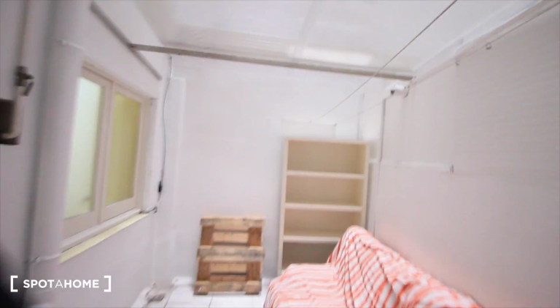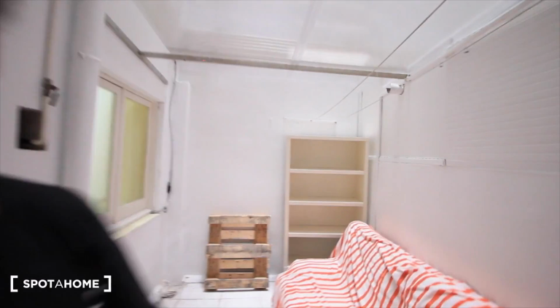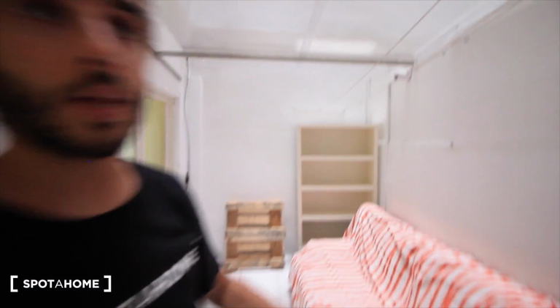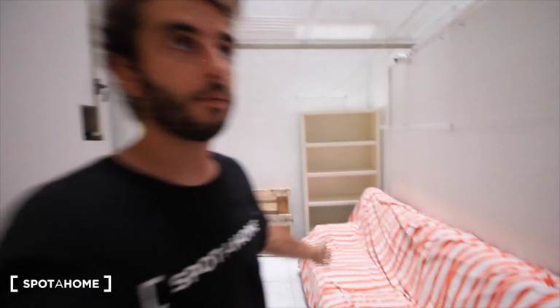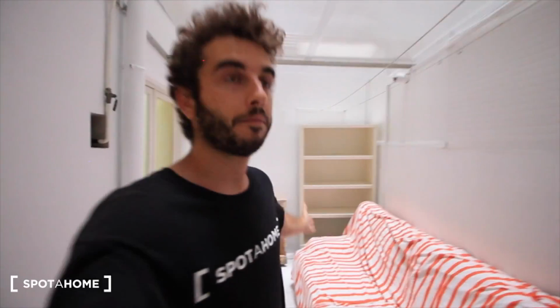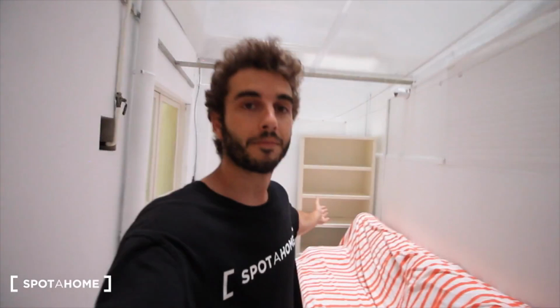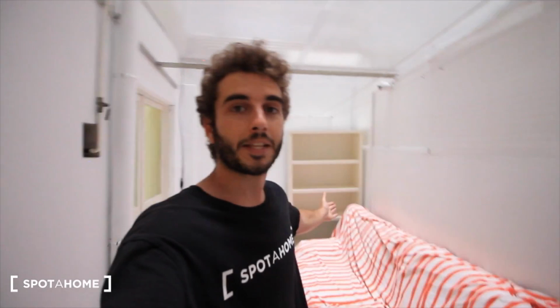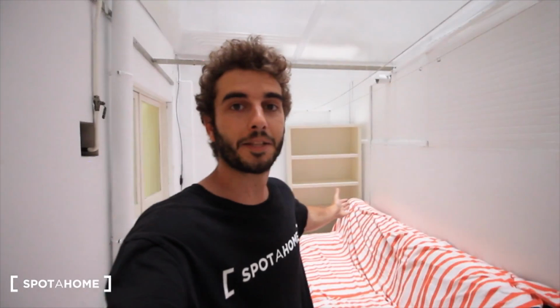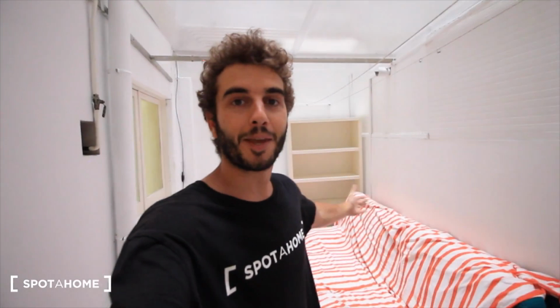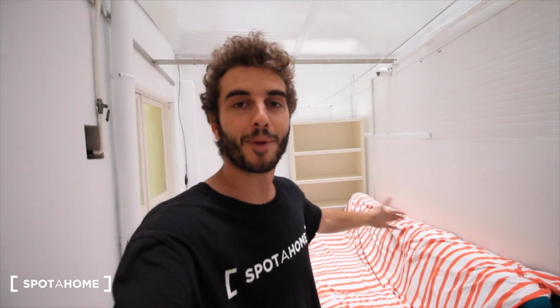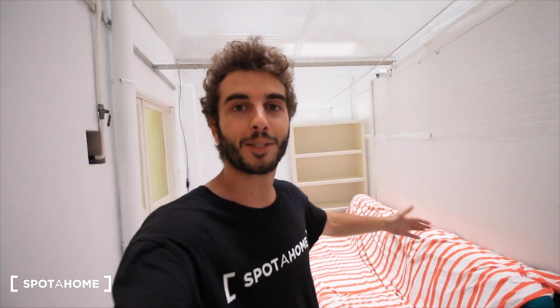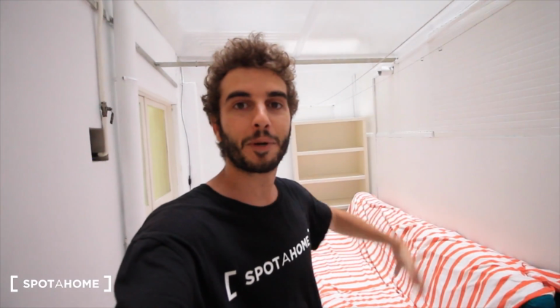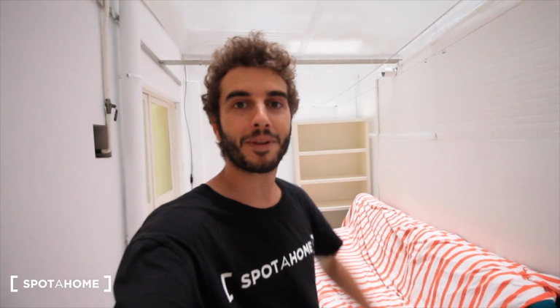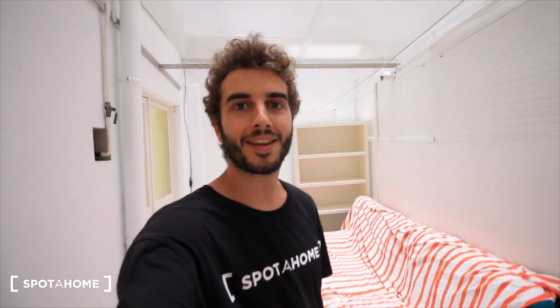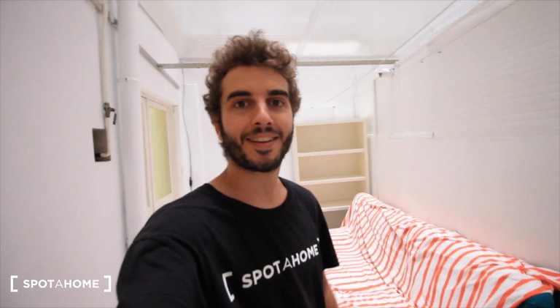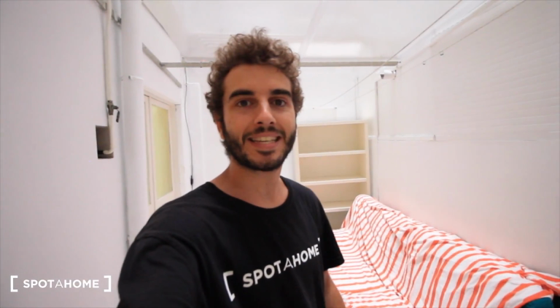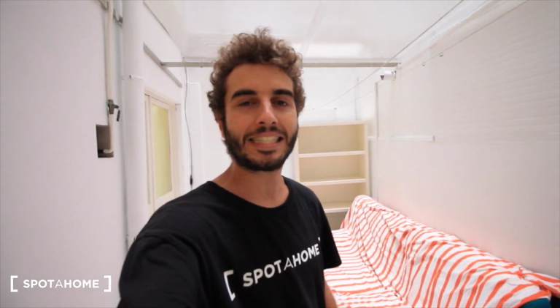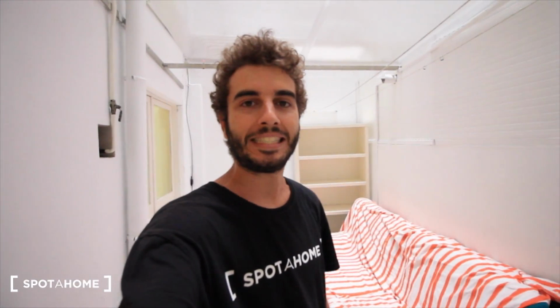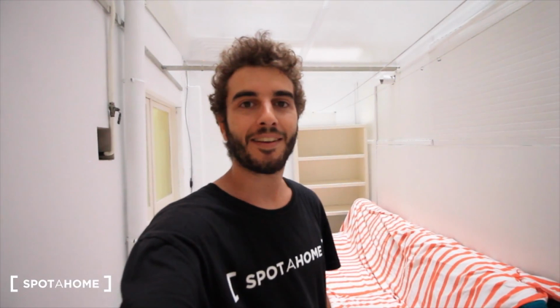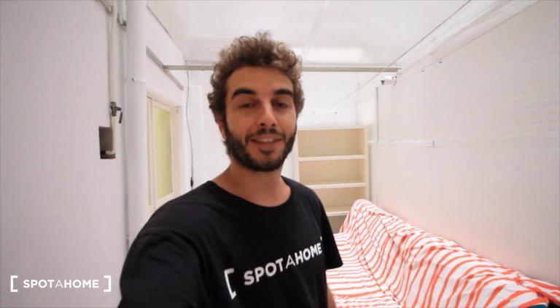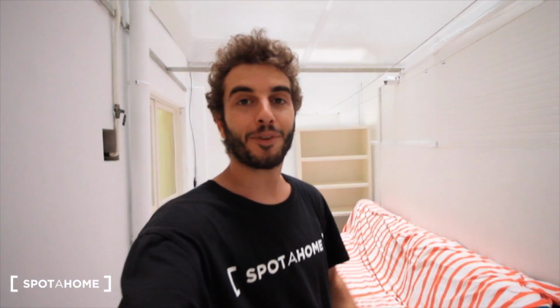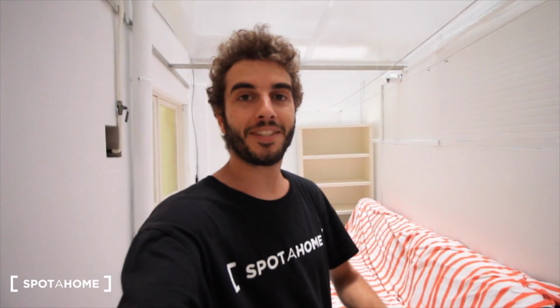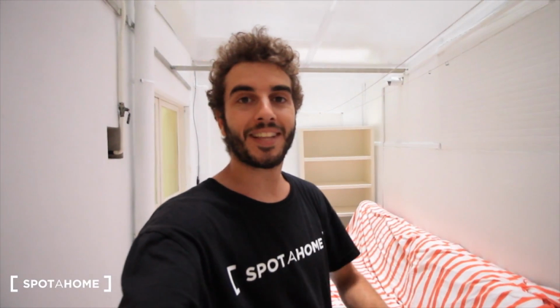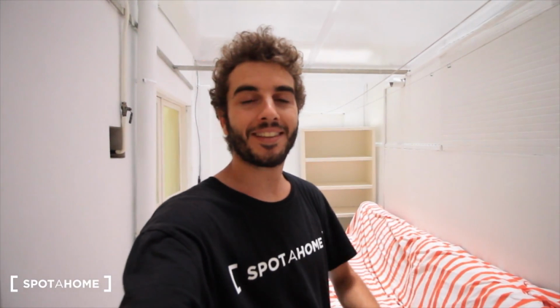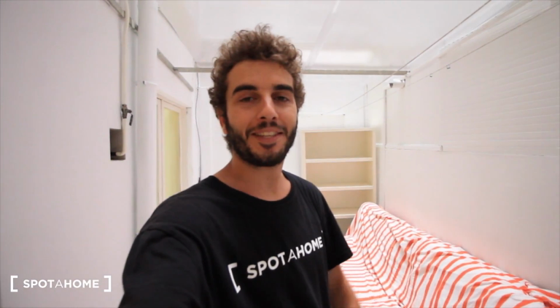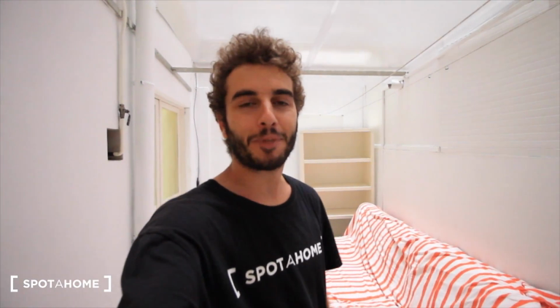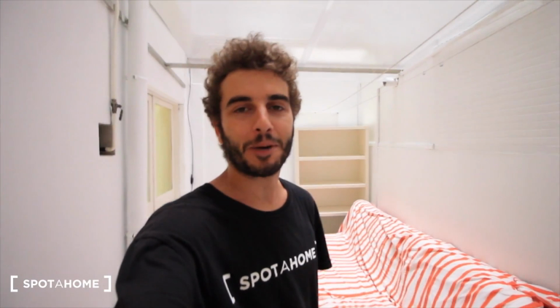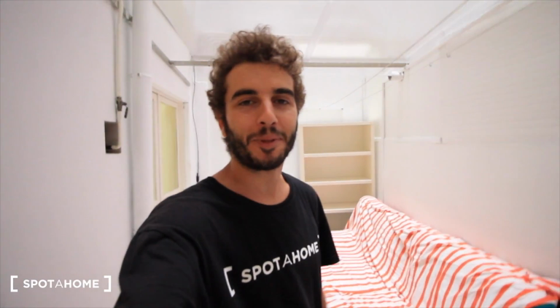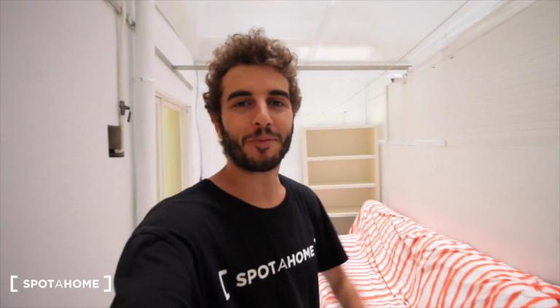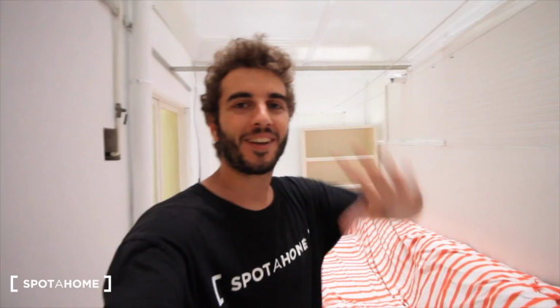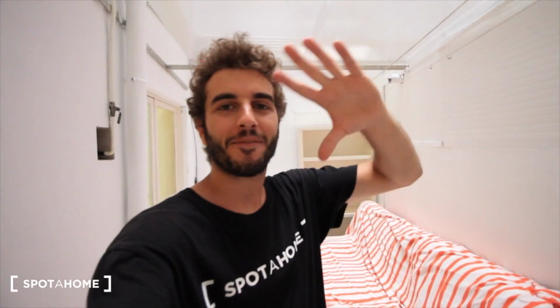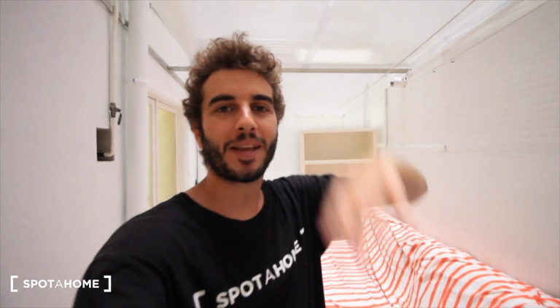So that's it. I hope you liked this apartment here in Gracia. Thanks for watching, and goodbye!